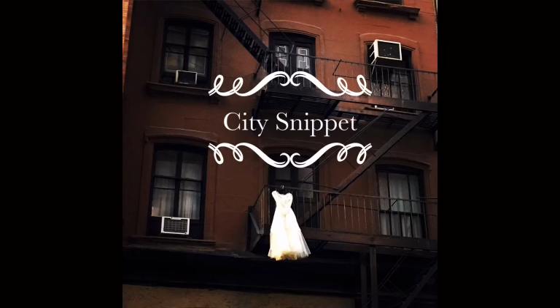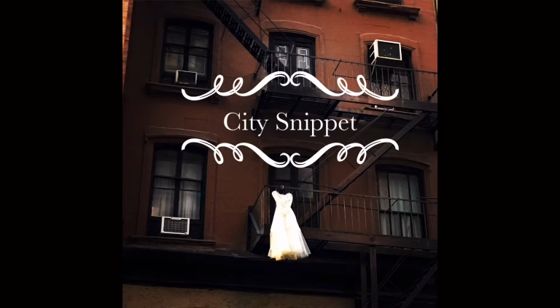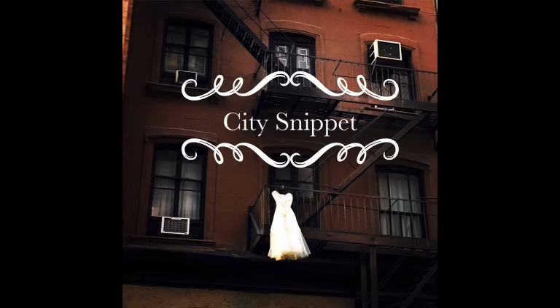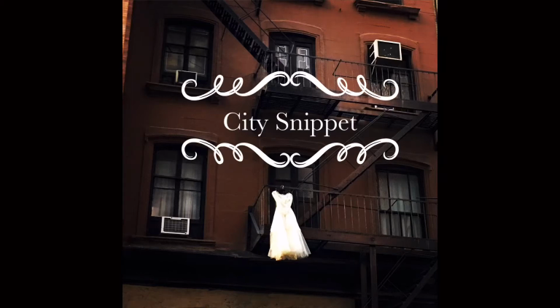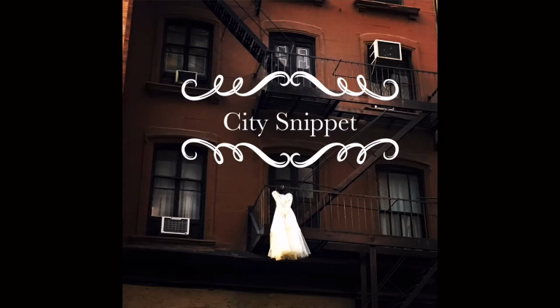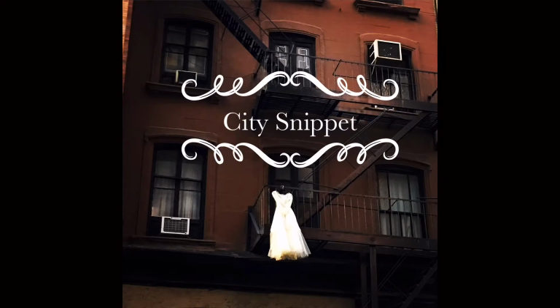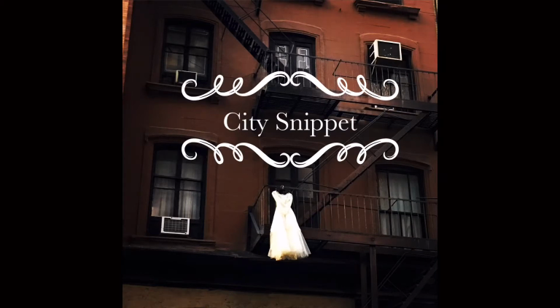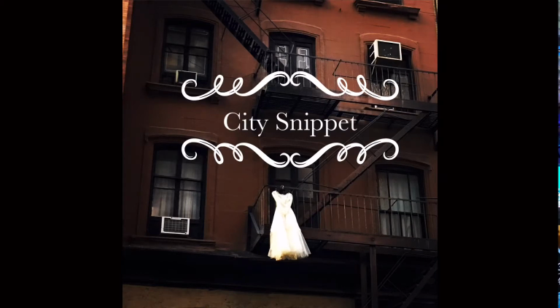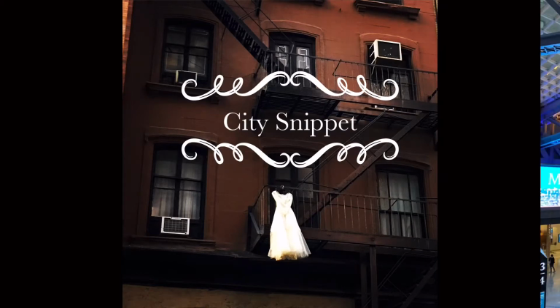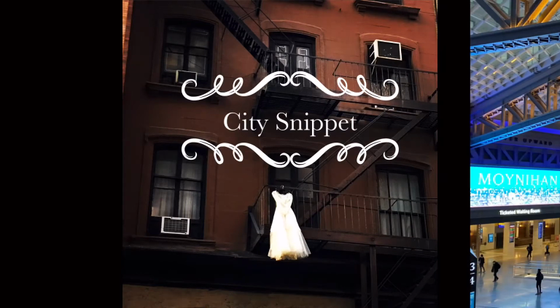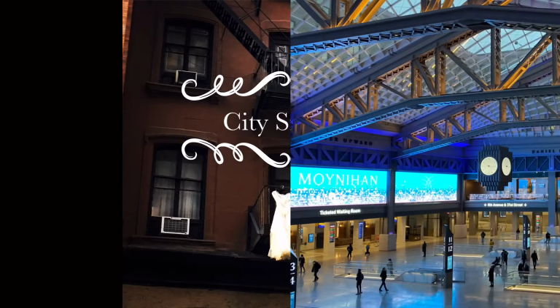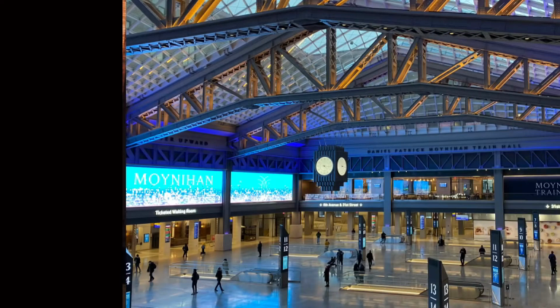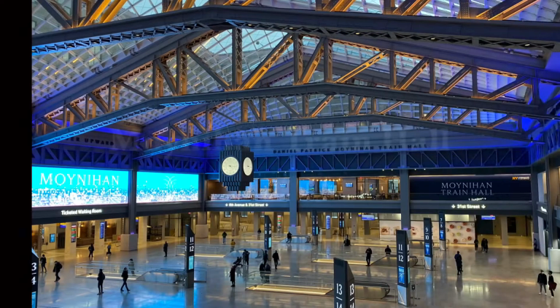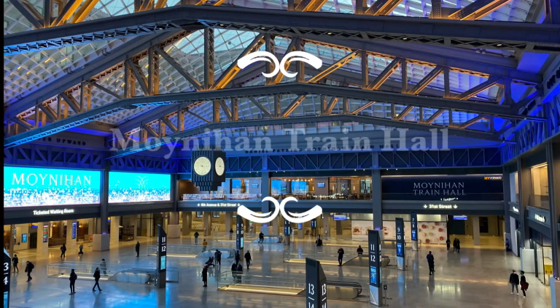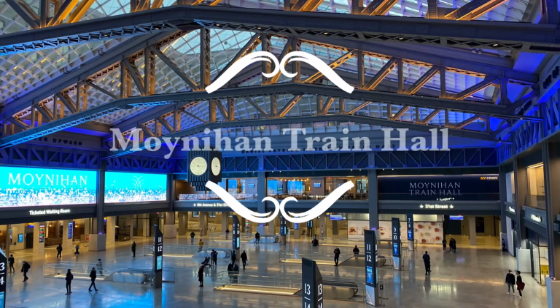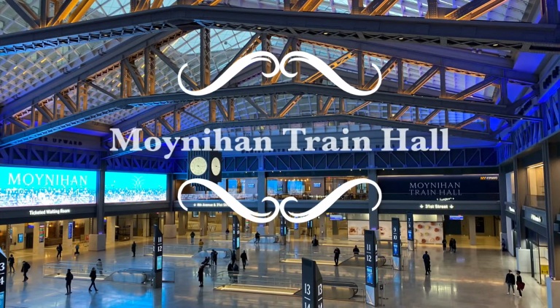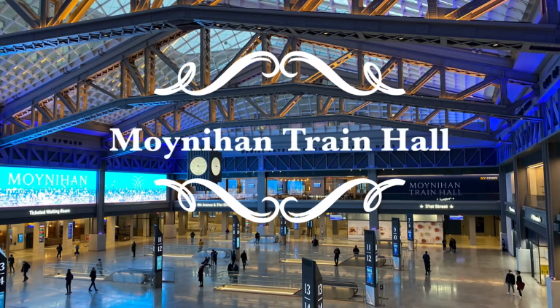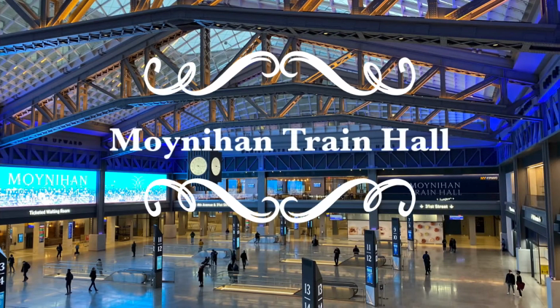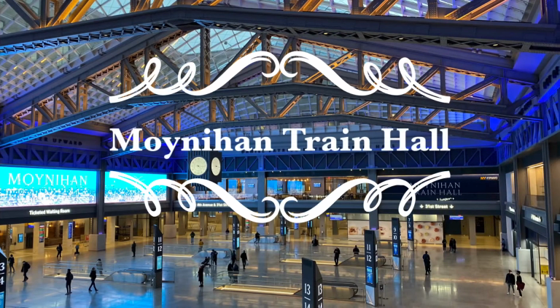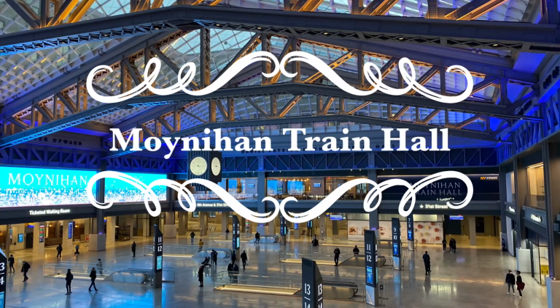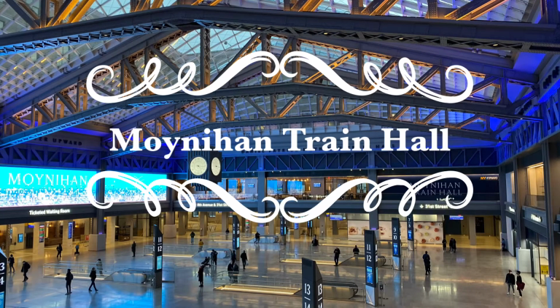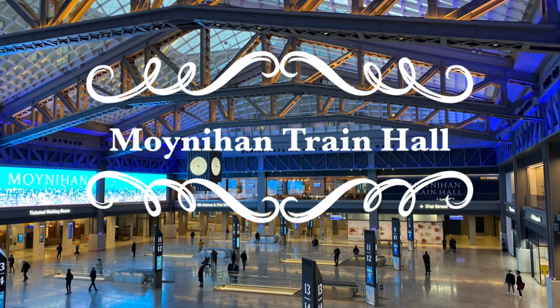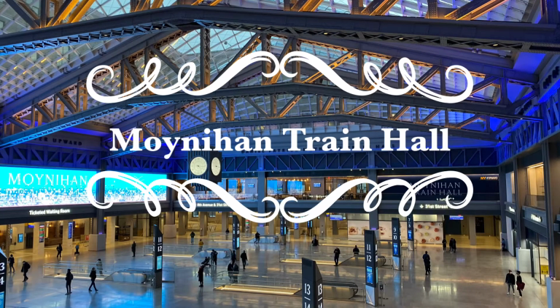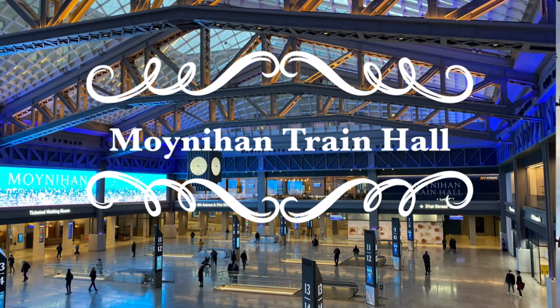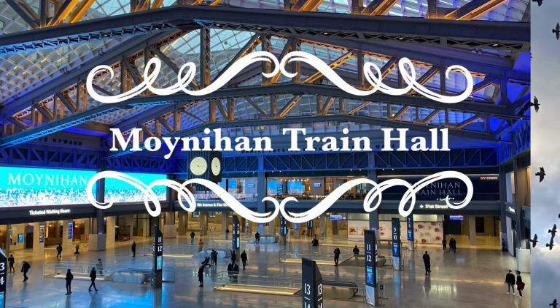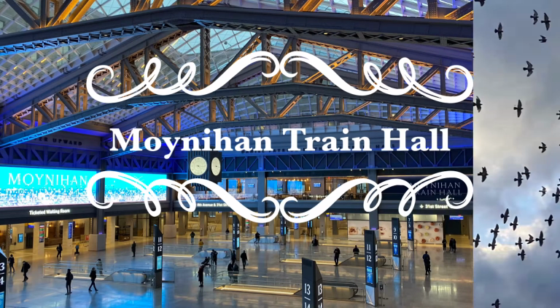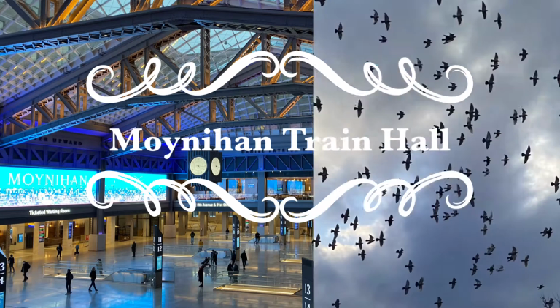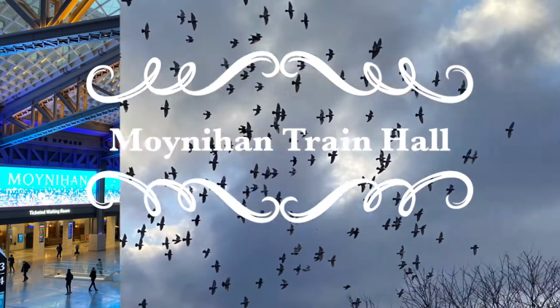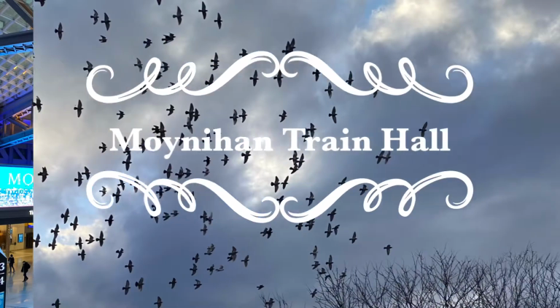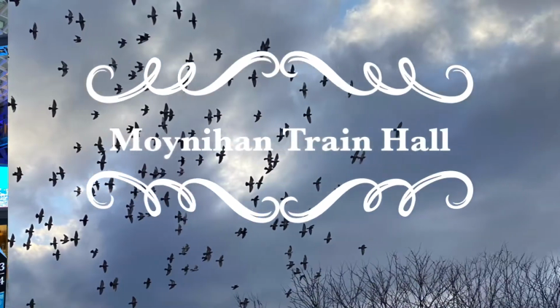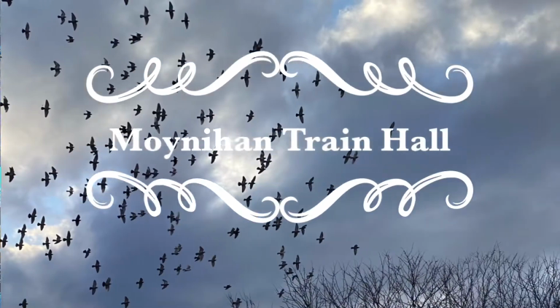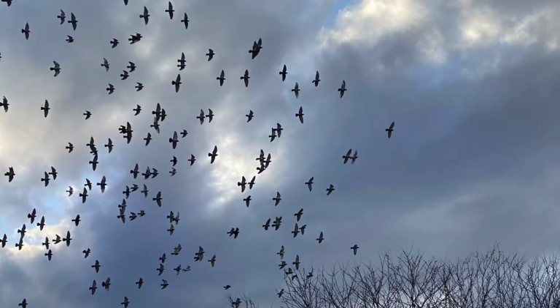Welcome to City Snippet. Today we visit the Moynihan Train Hall.